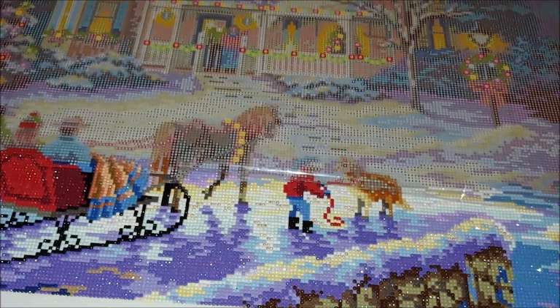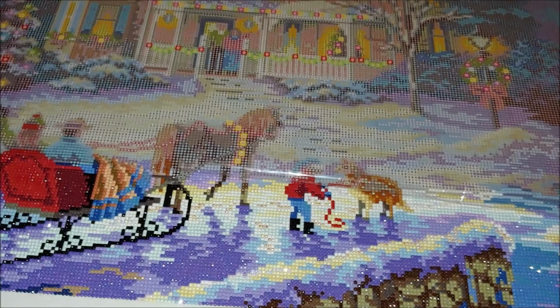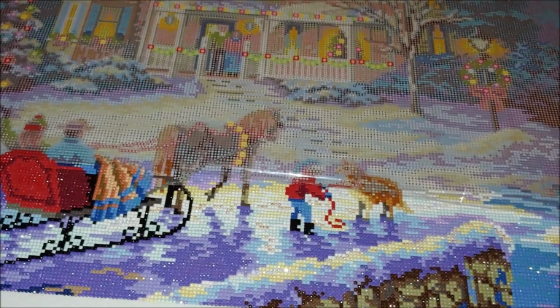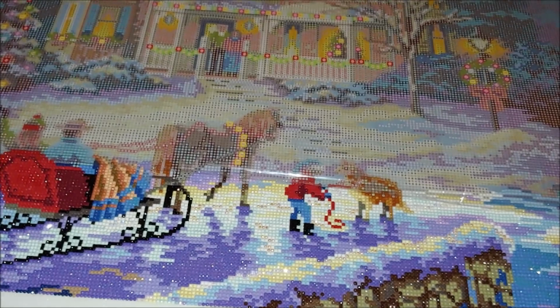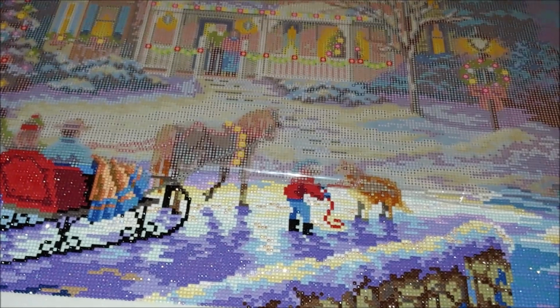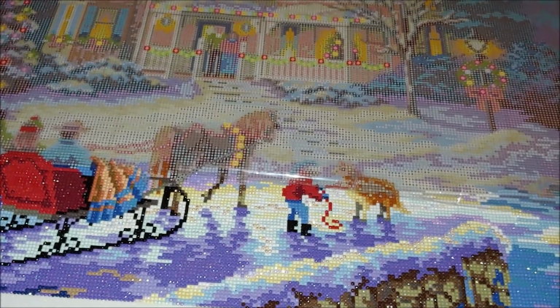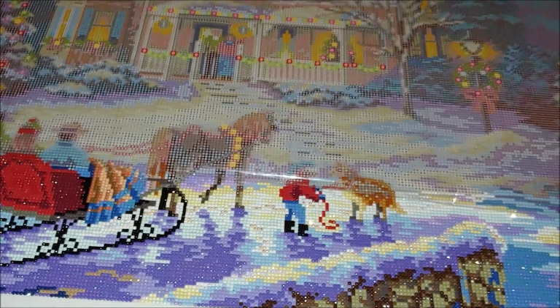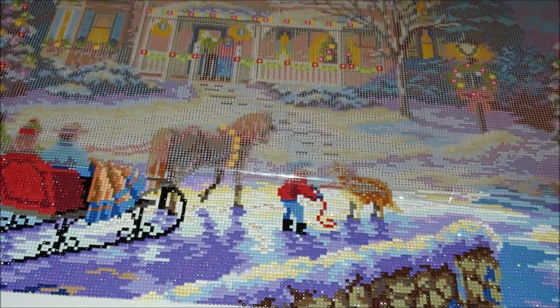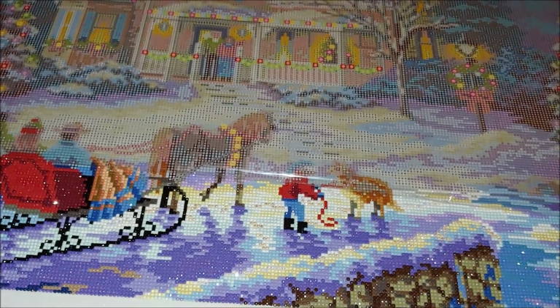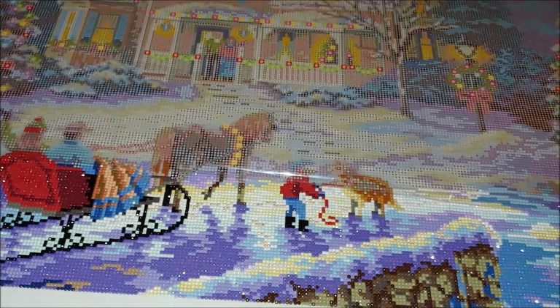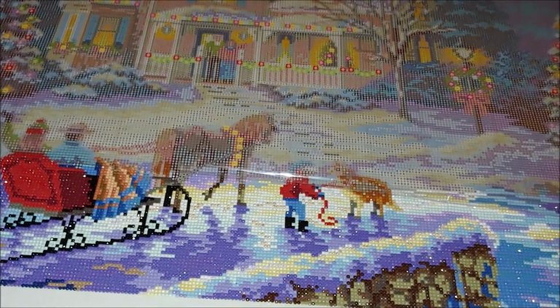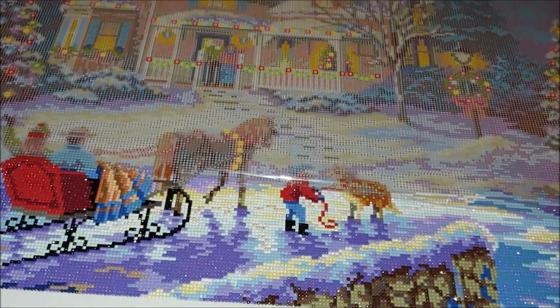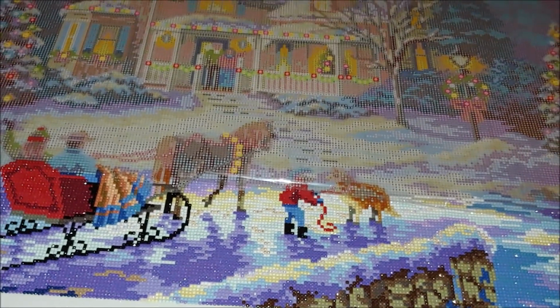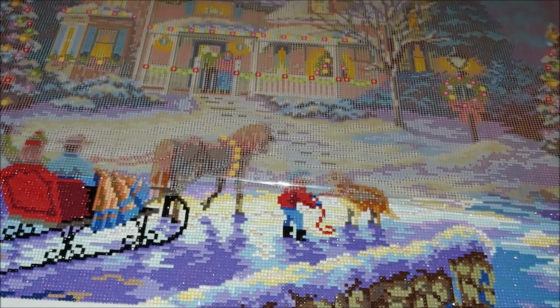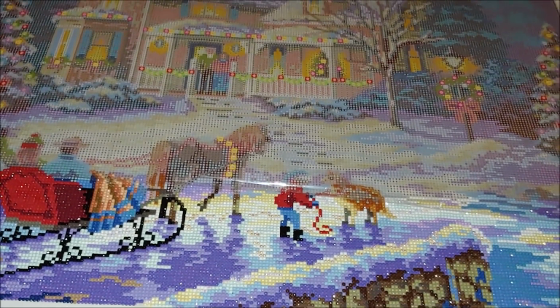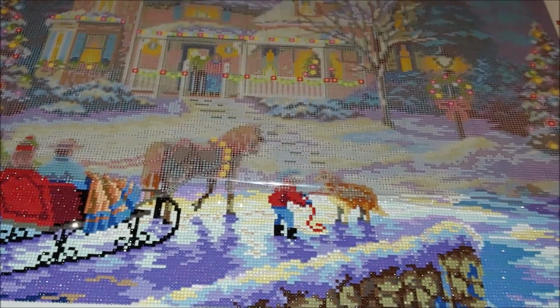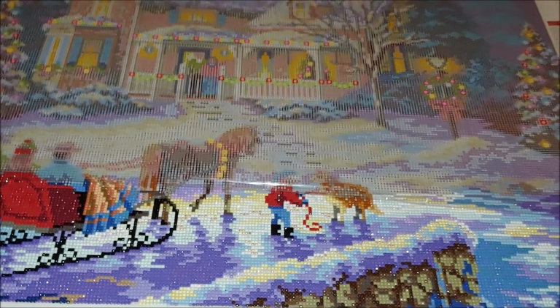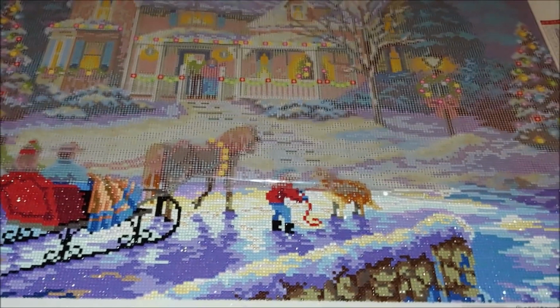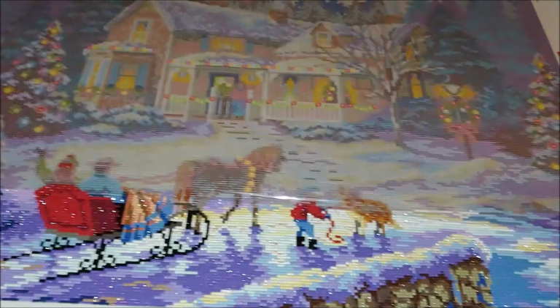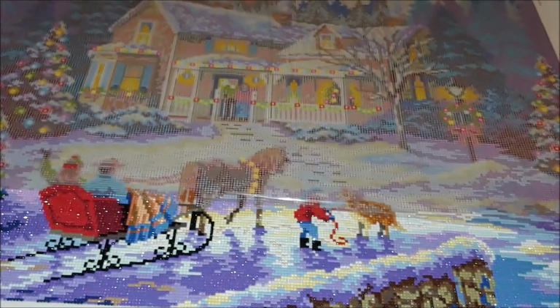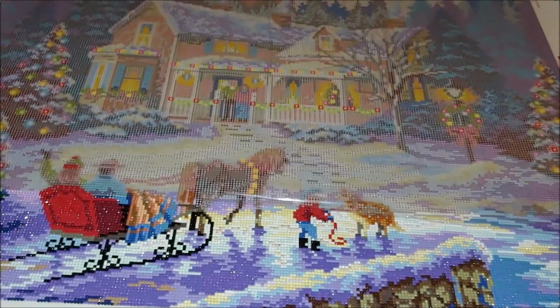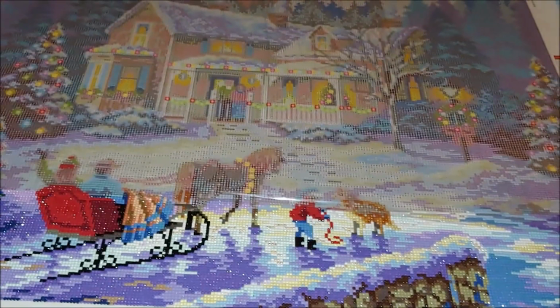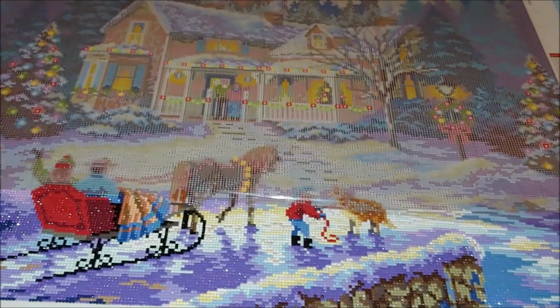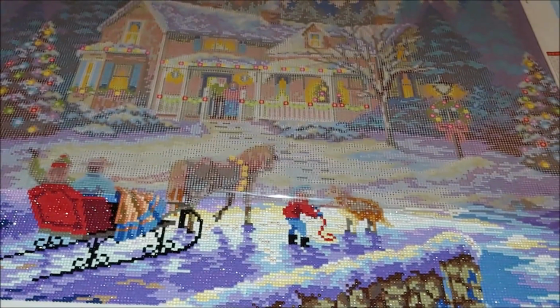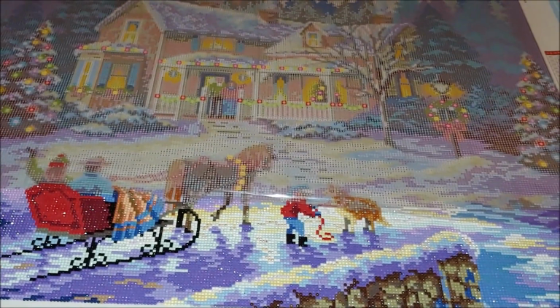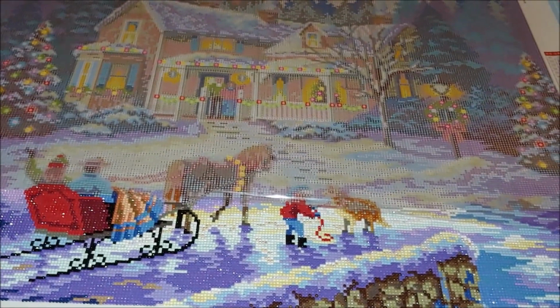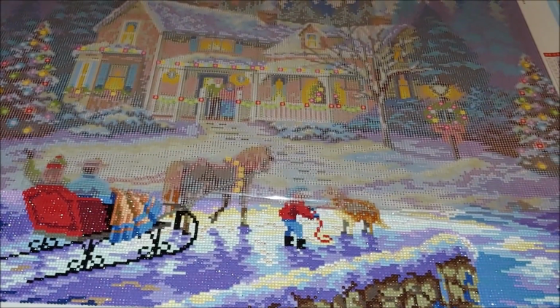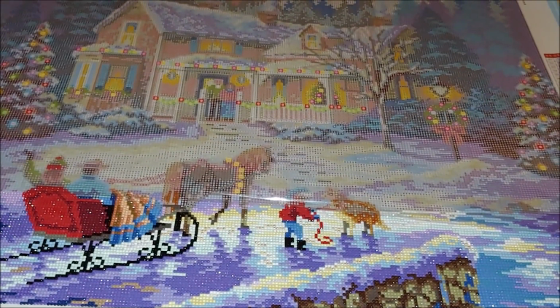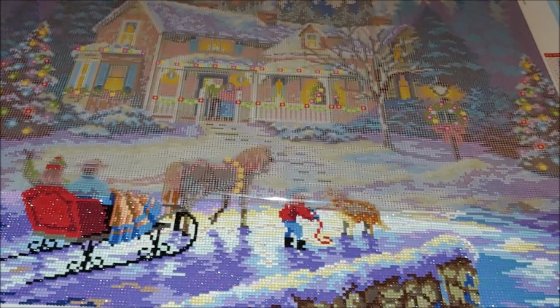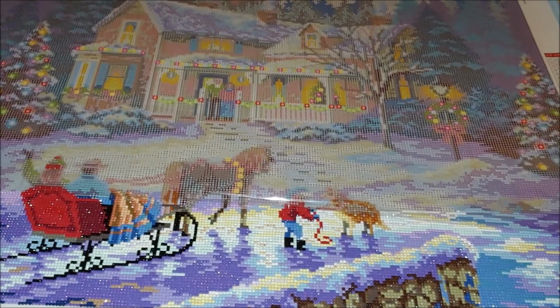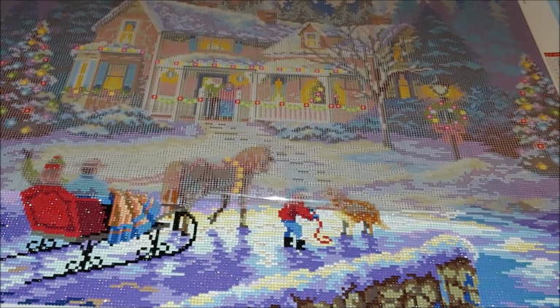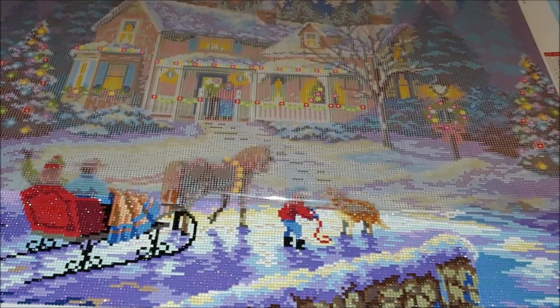Let me show you my Elysian Bridge — just look at that sparkle. It's amazing.